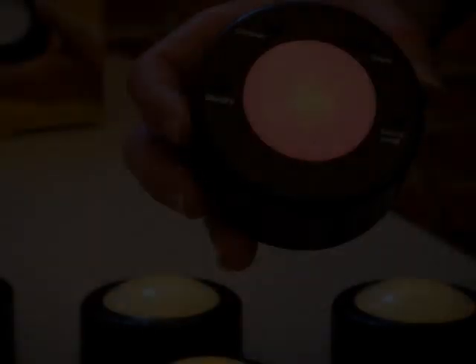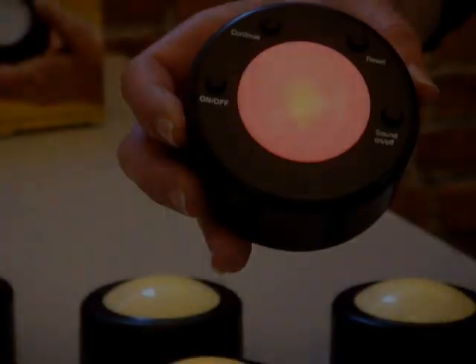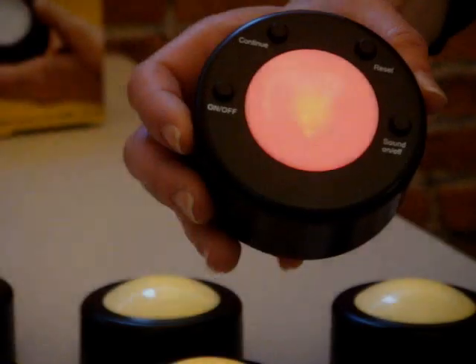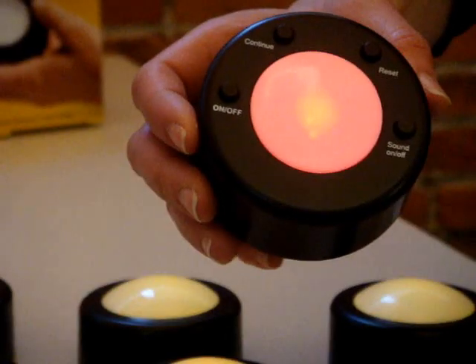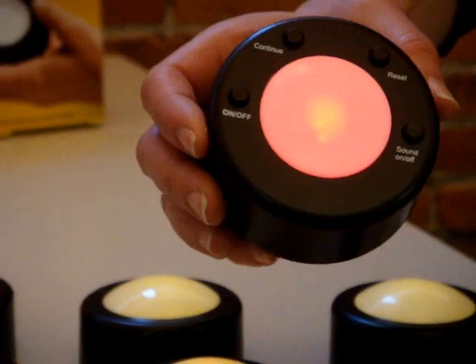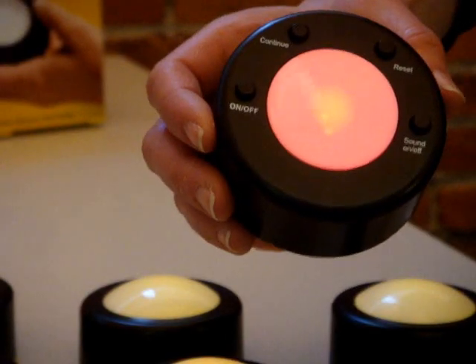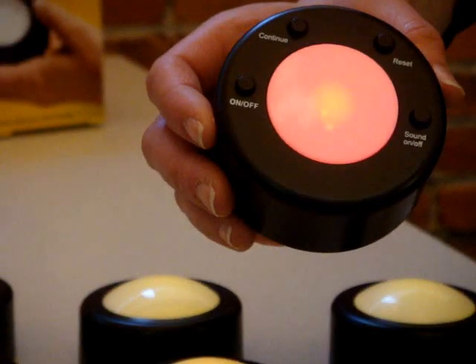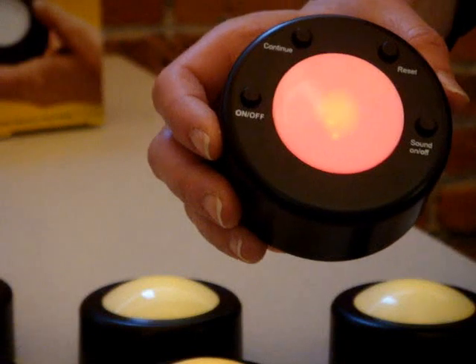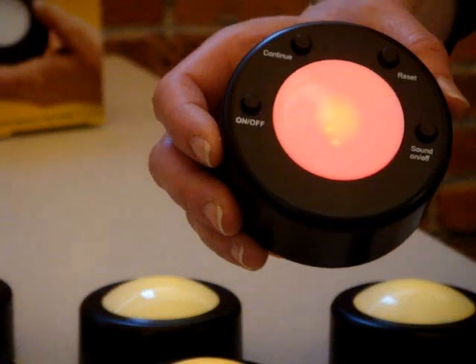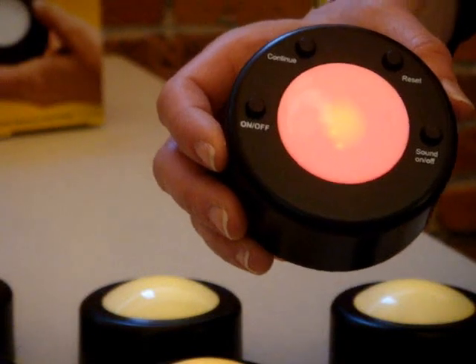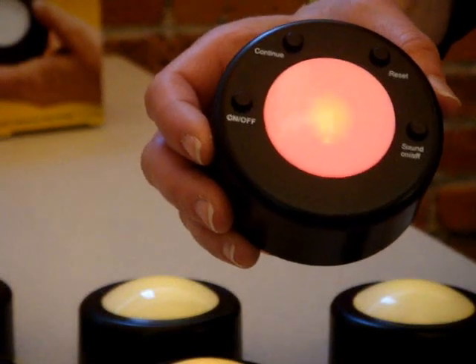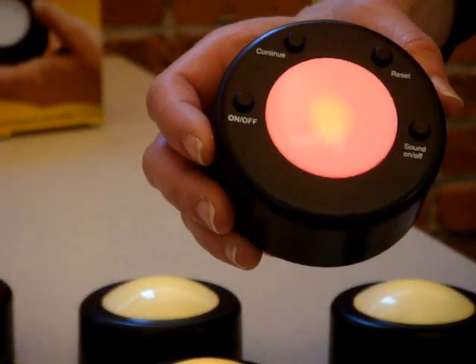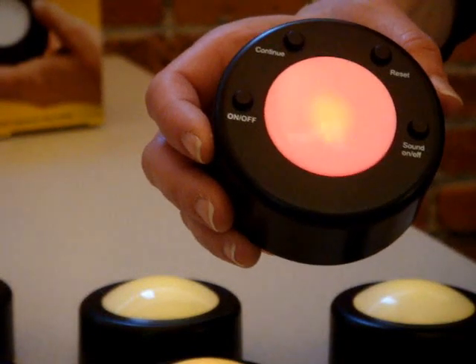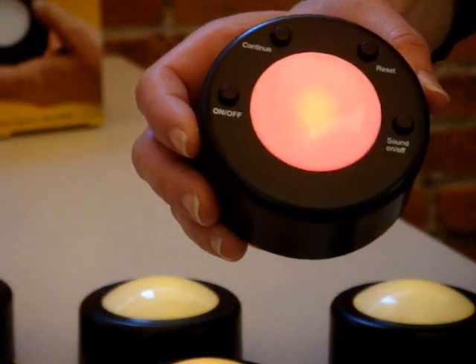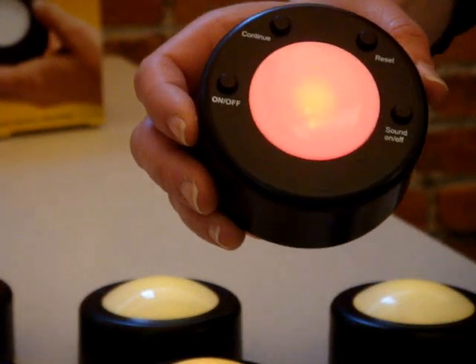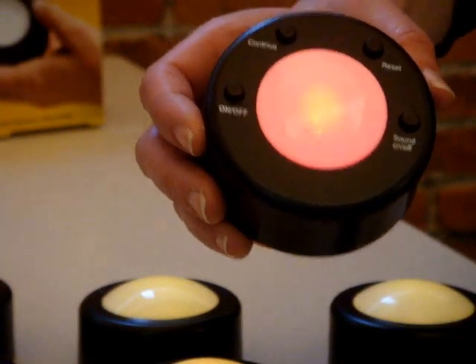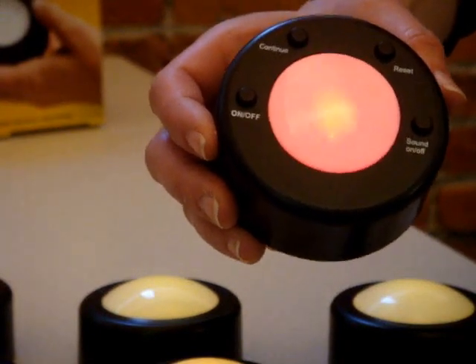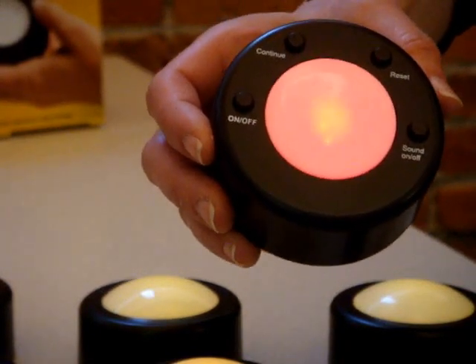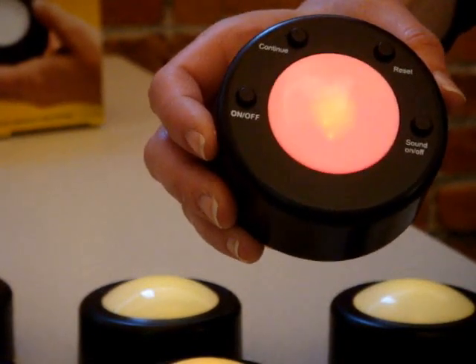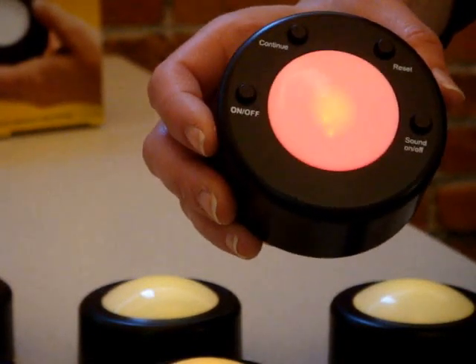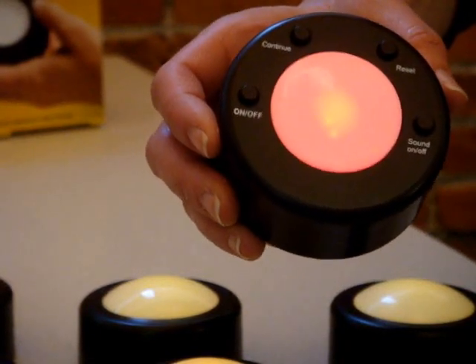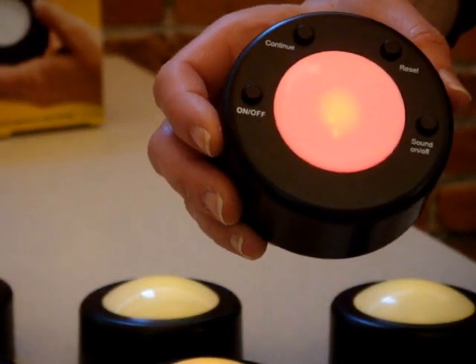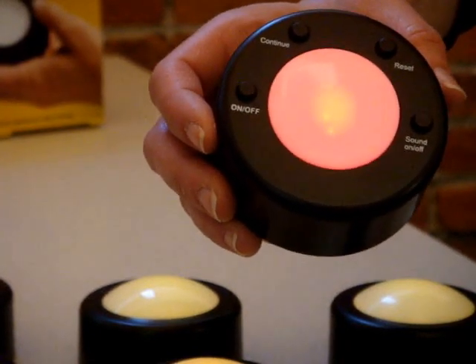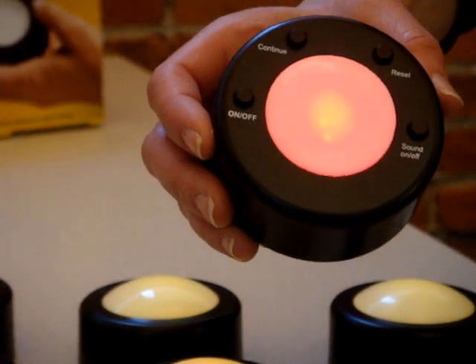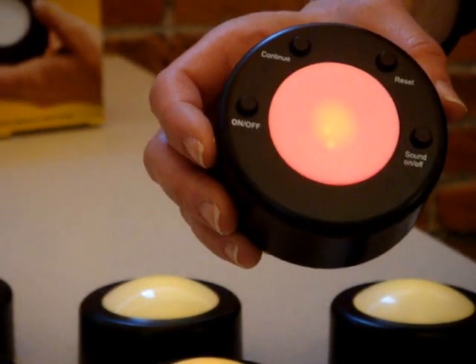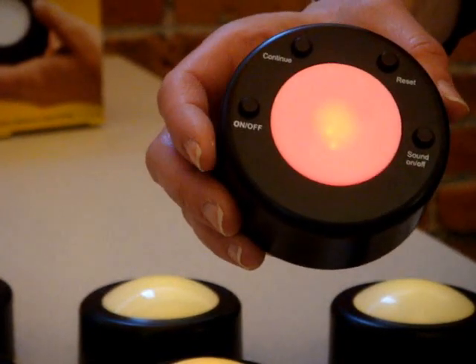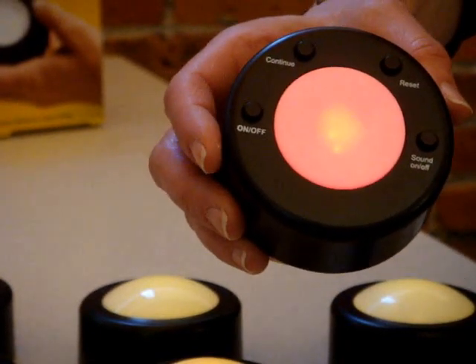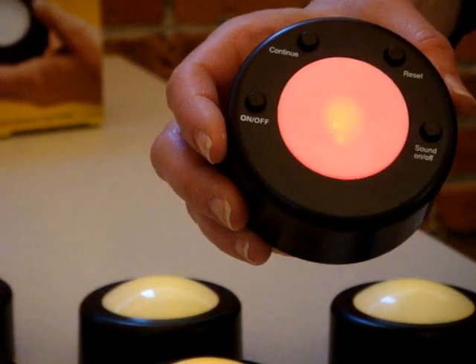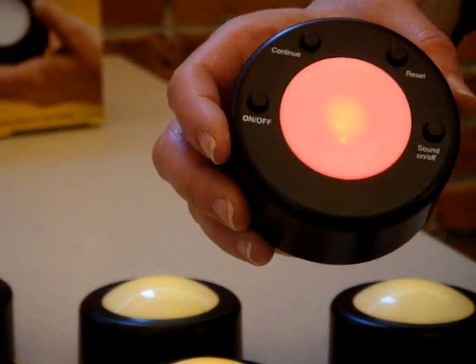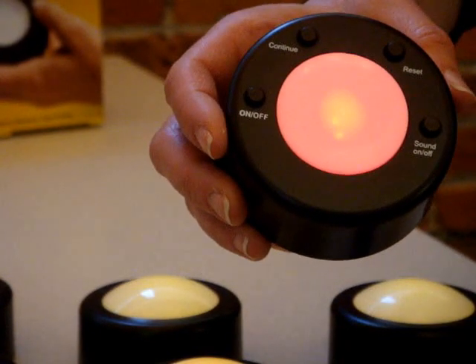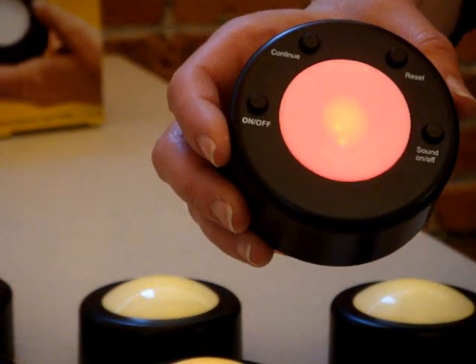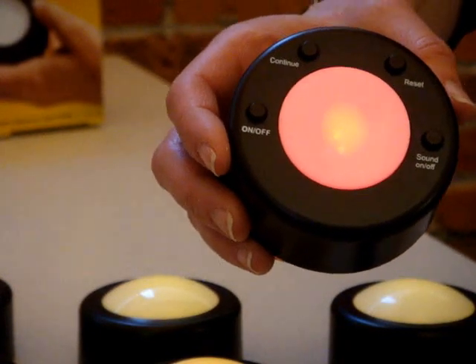This is the Me First Game Show buzzer. It can add a lot of fun and excitement to your learning sessions. Here's how it works.